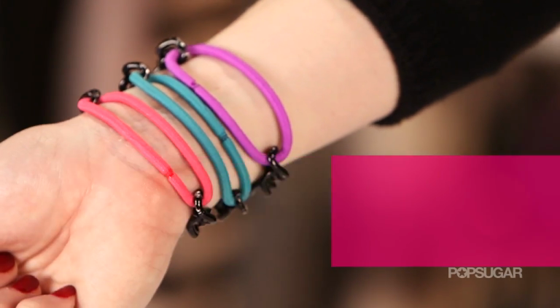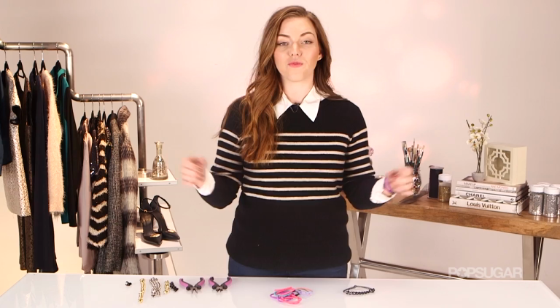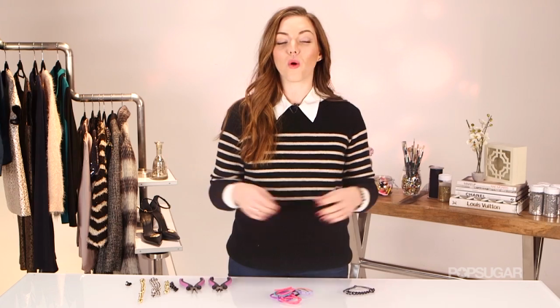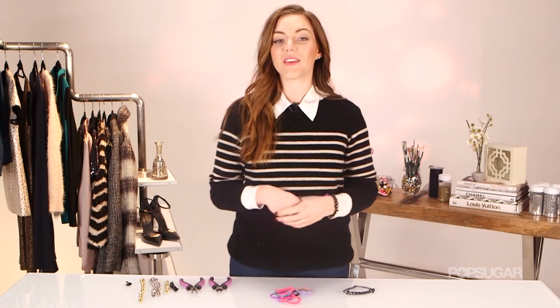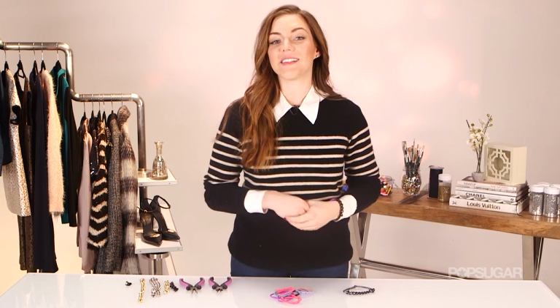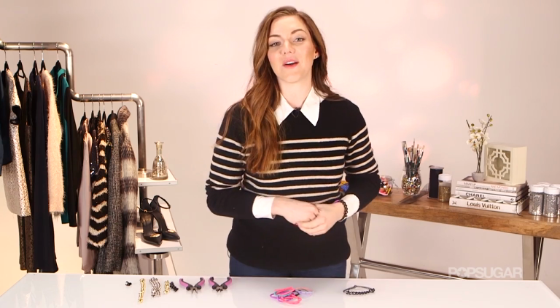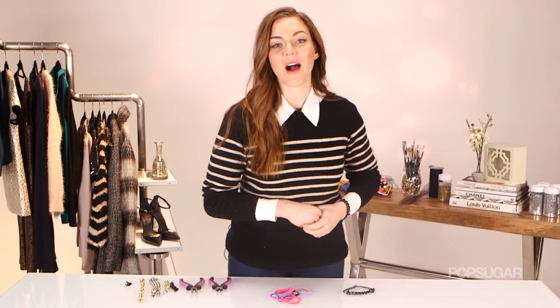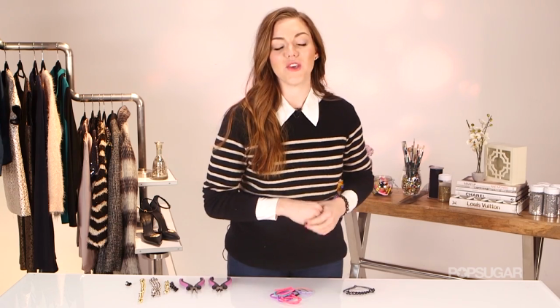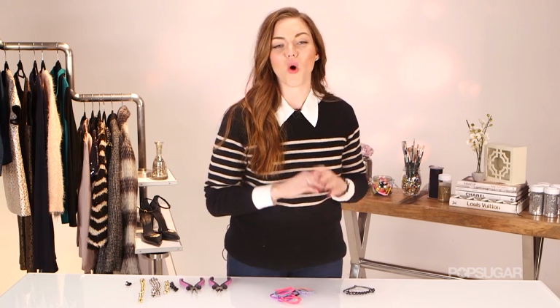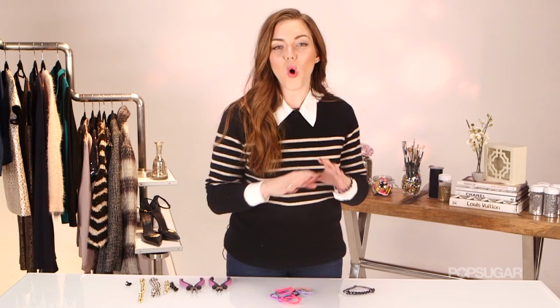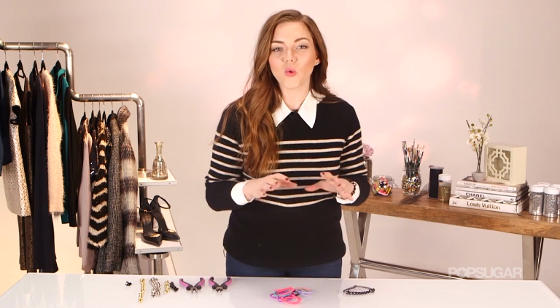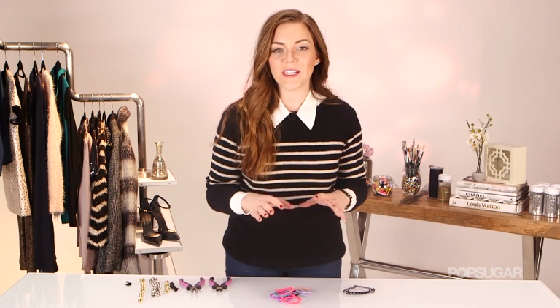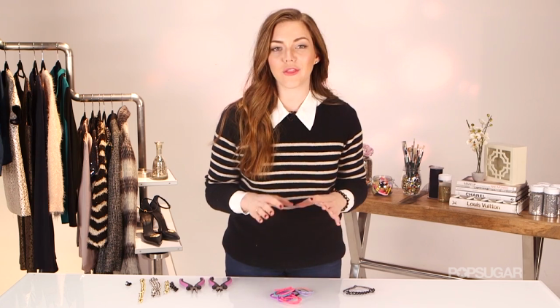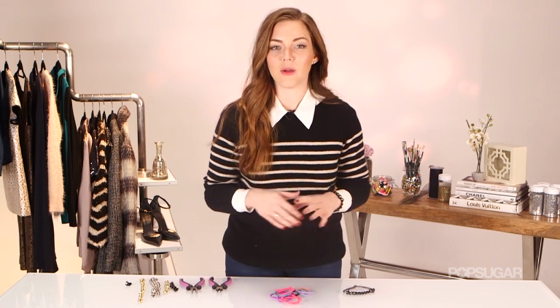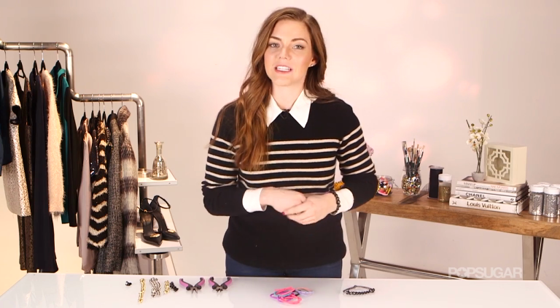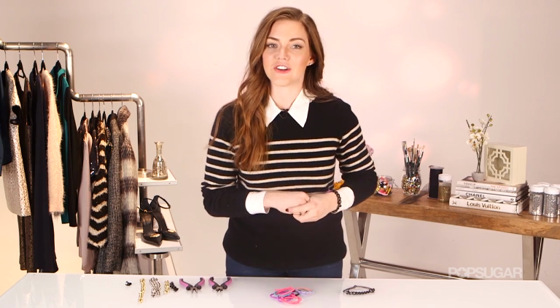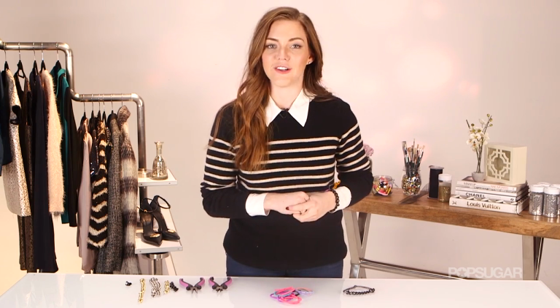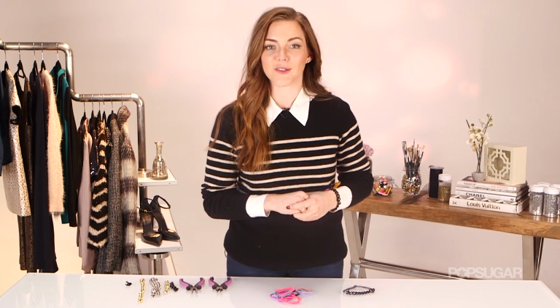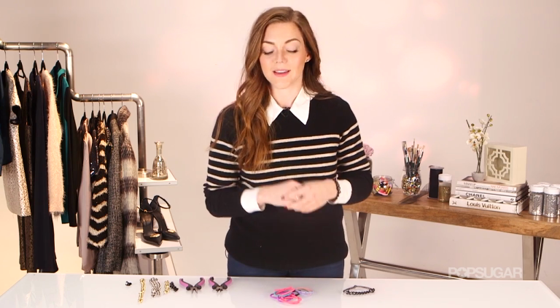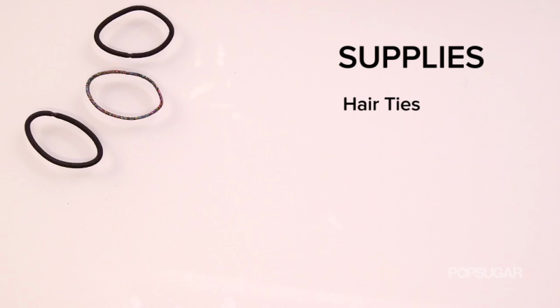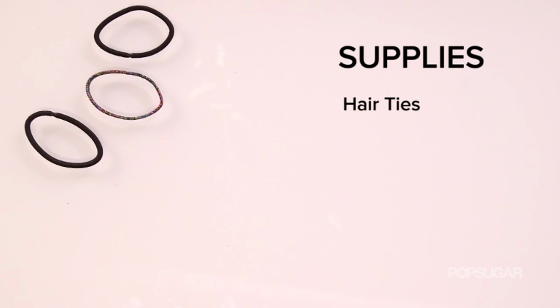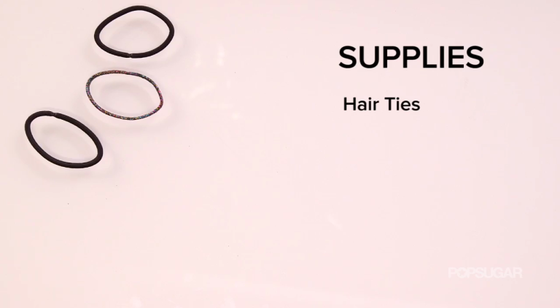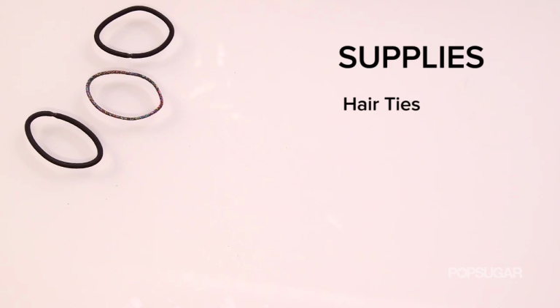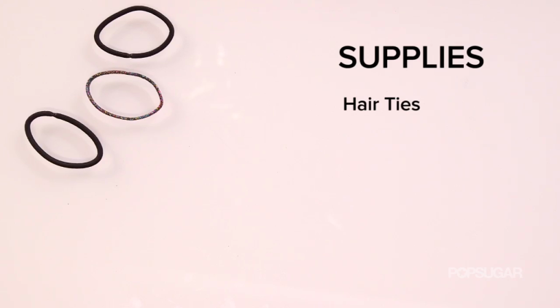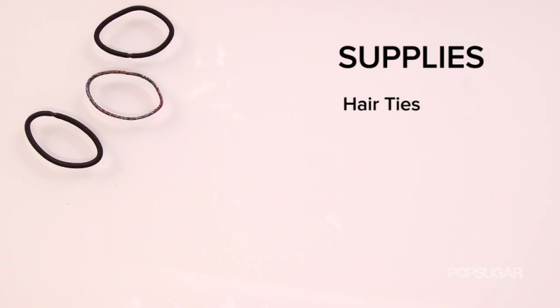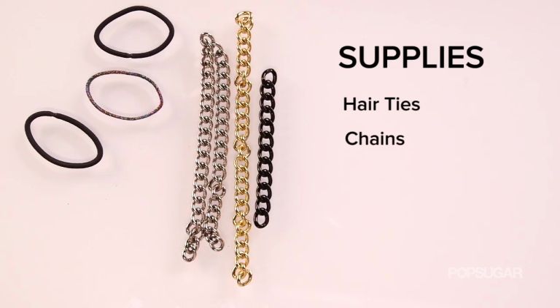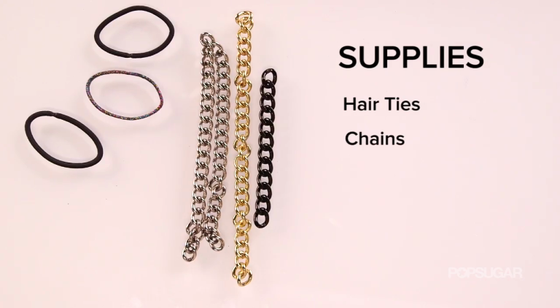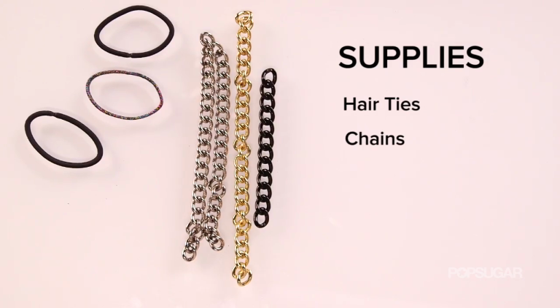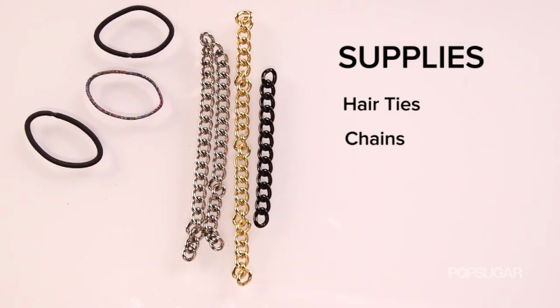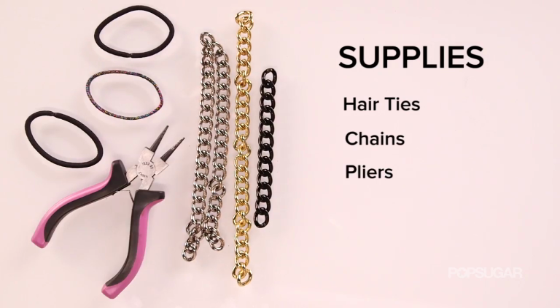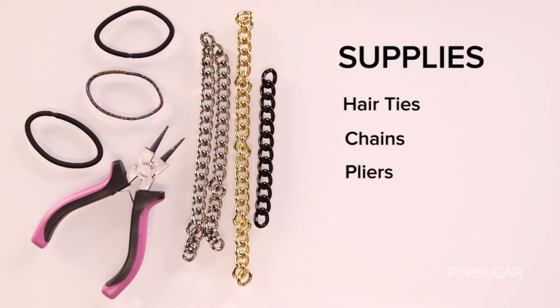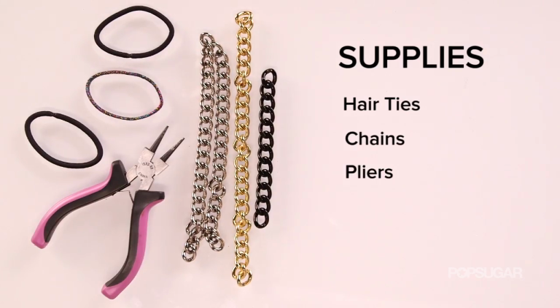For this DIY, you only need three materials: hair ties, chain, and pliers.